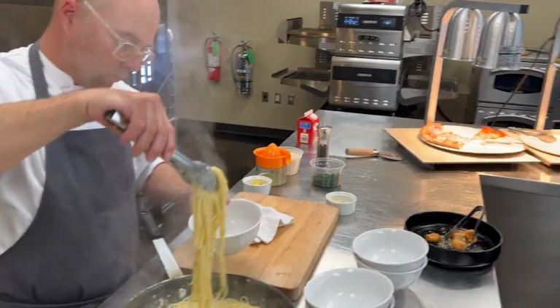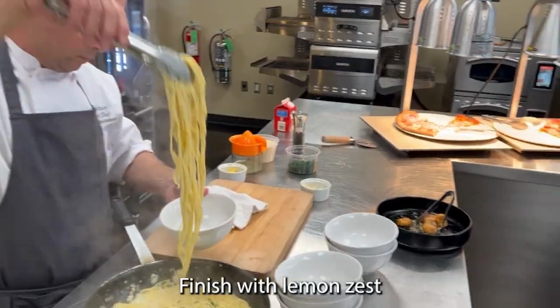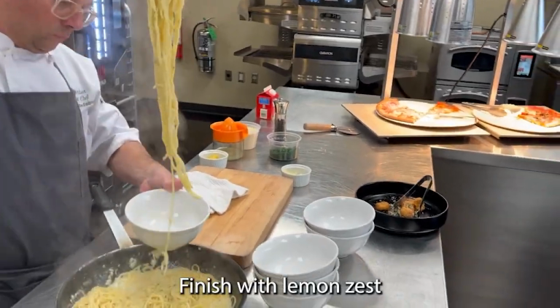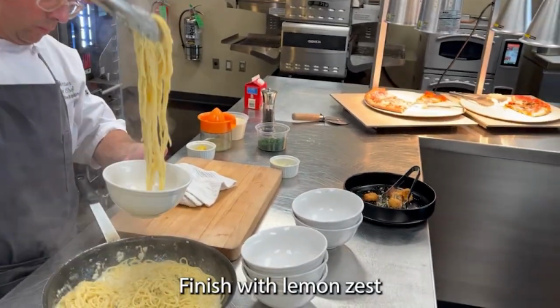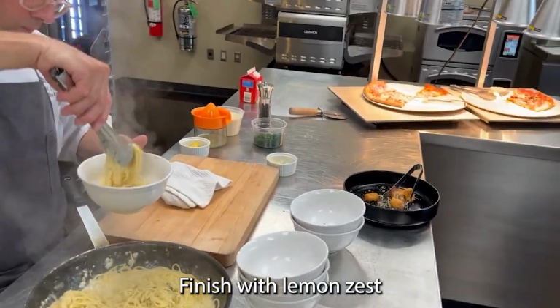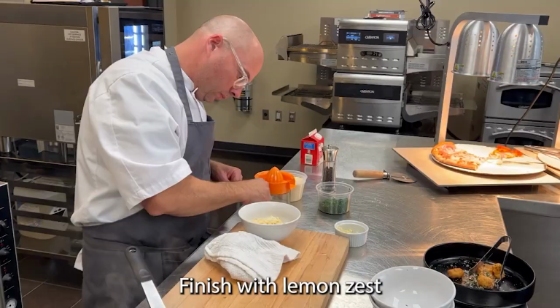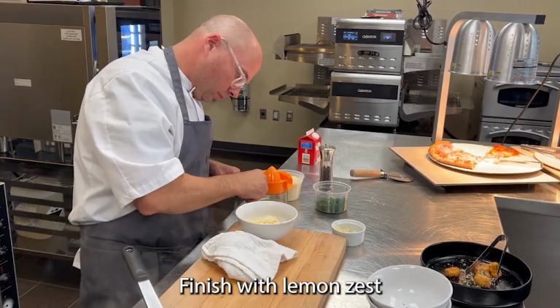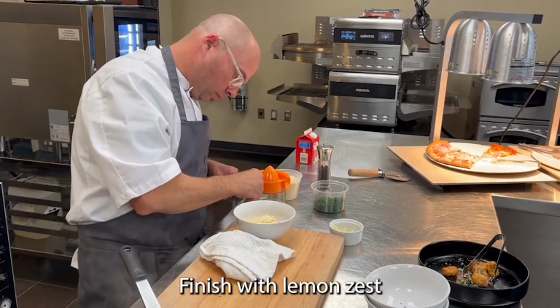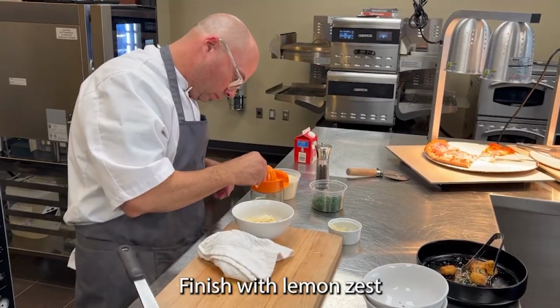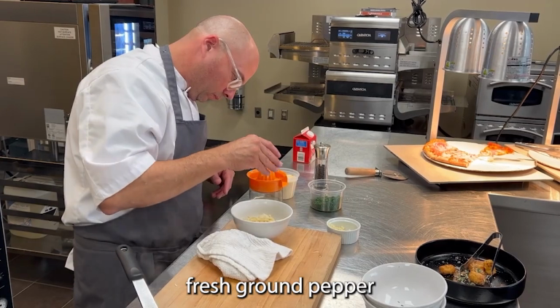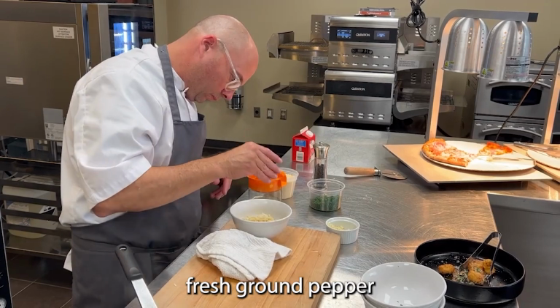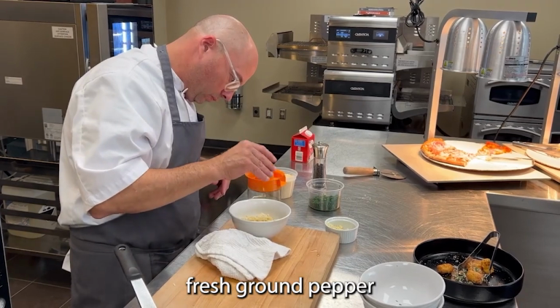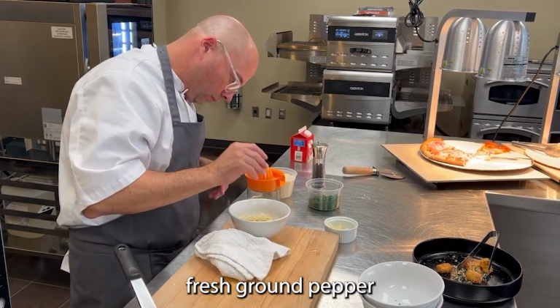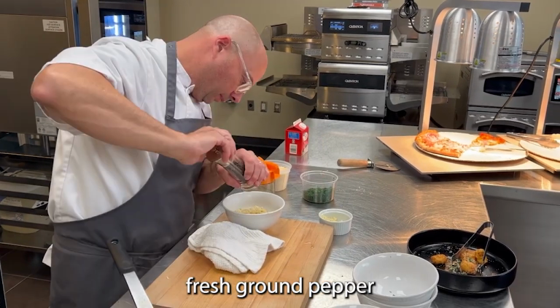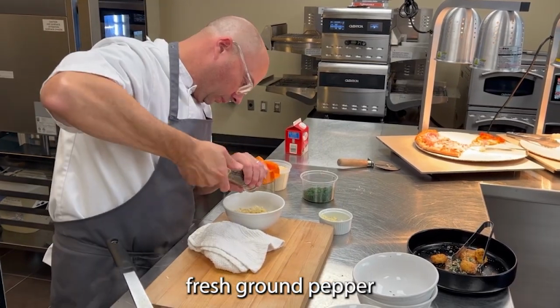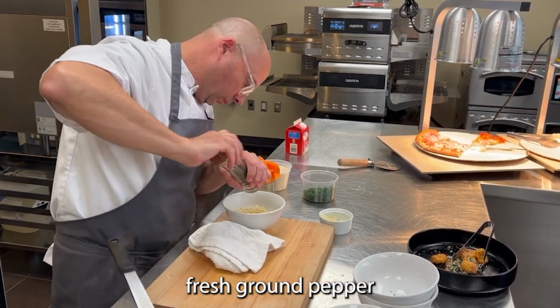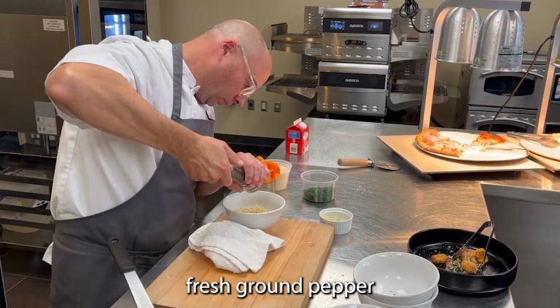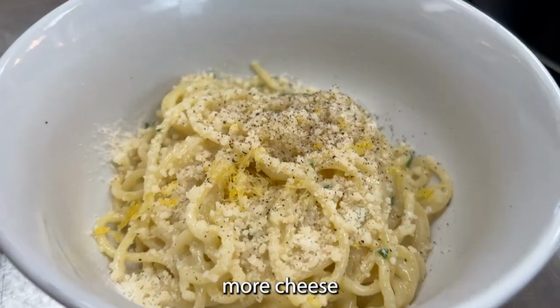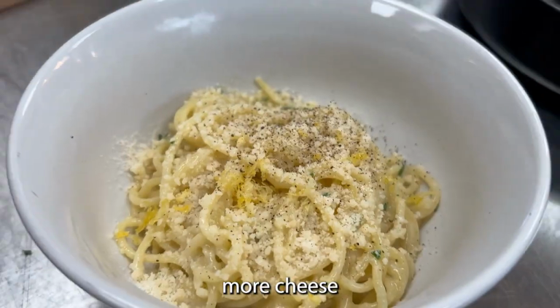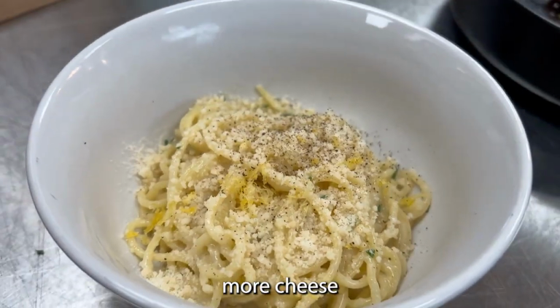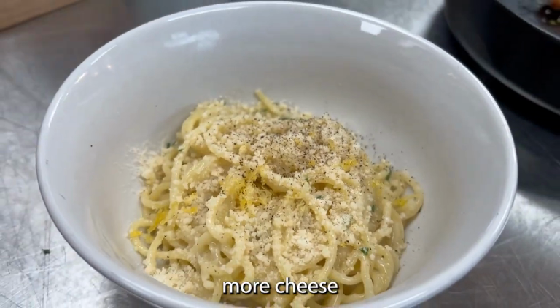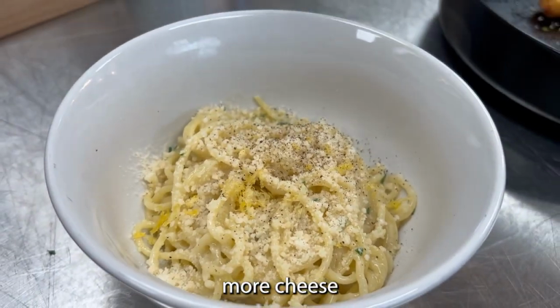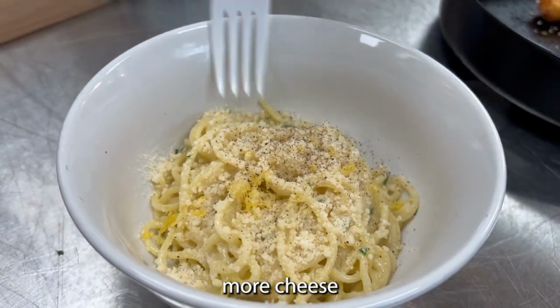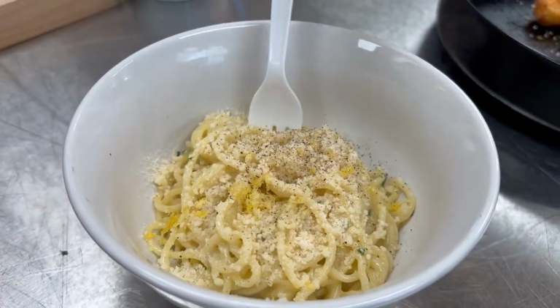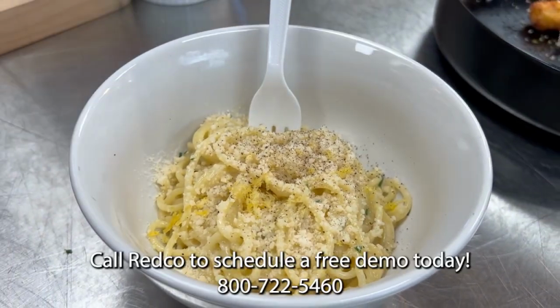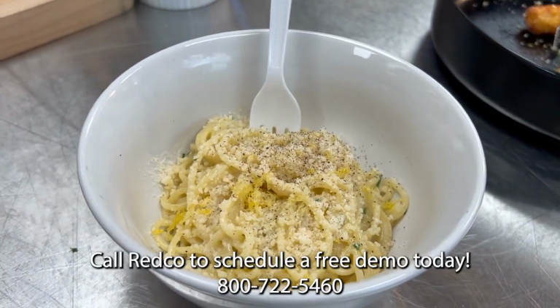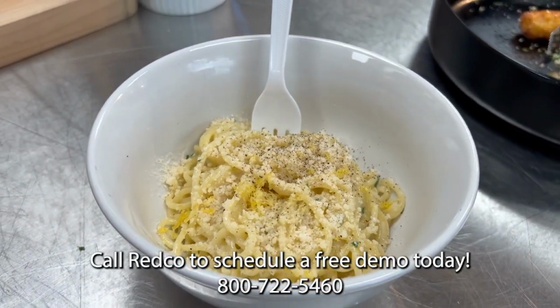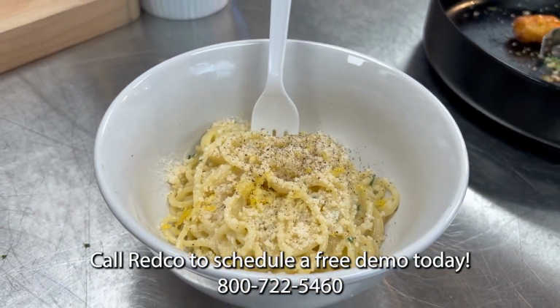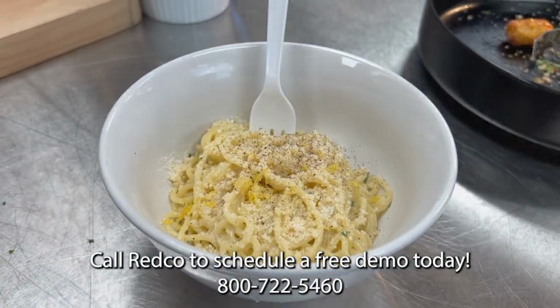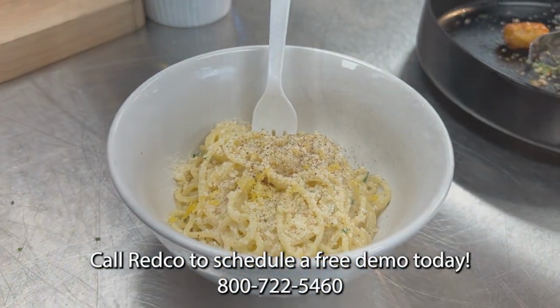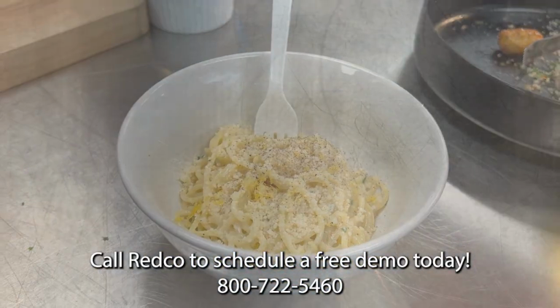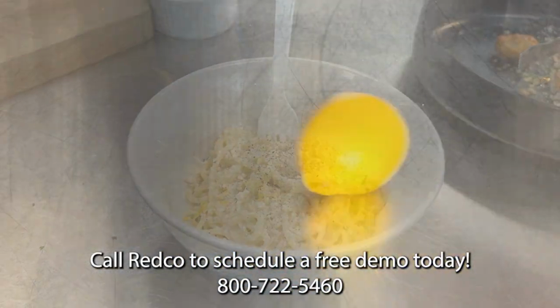Finish with a little bit of lemon zest and freshly ground black pepper and more cheese, and there you have it. Pasta Limone.